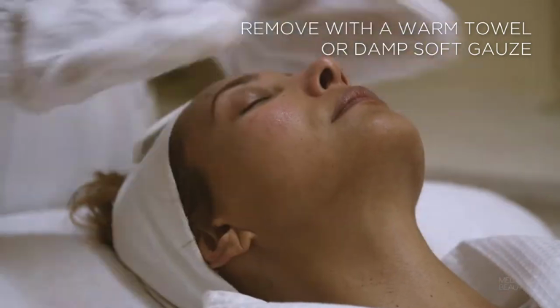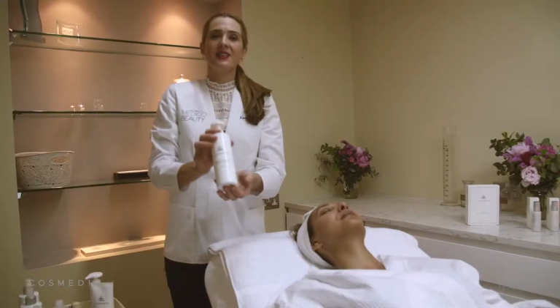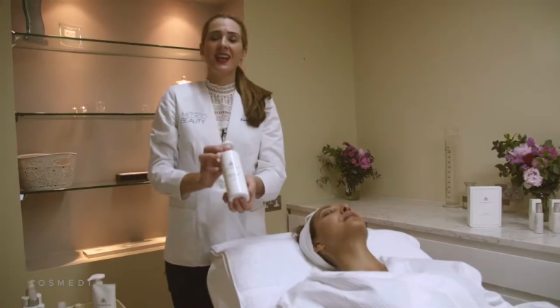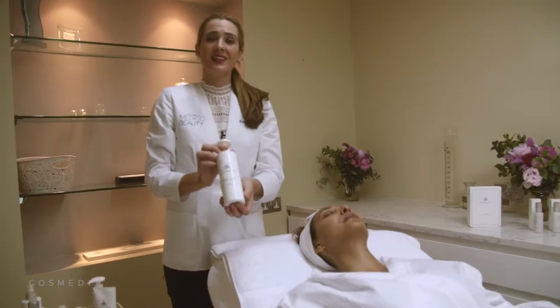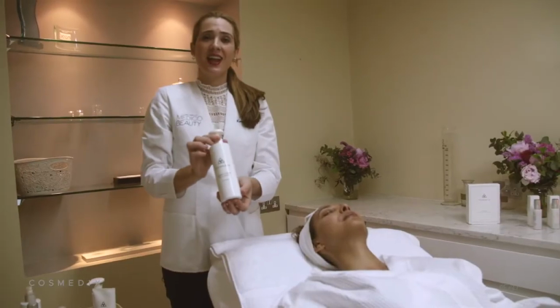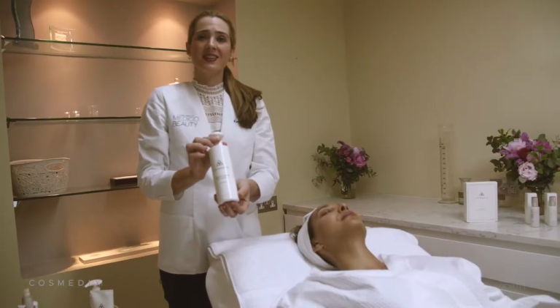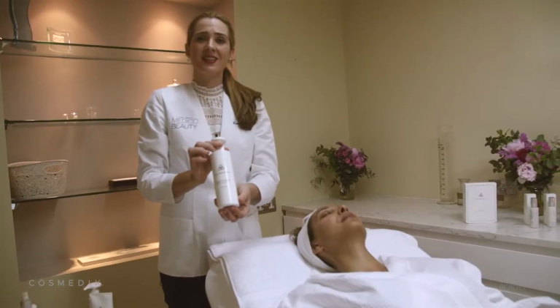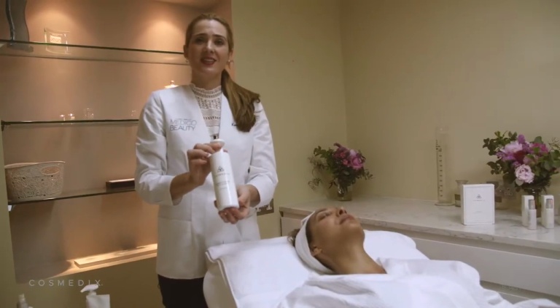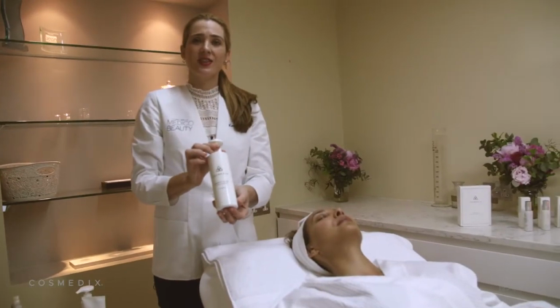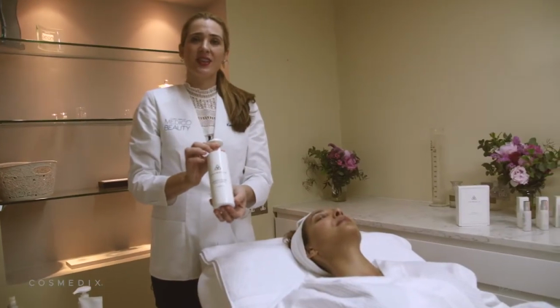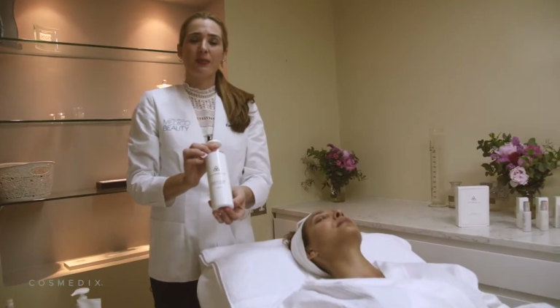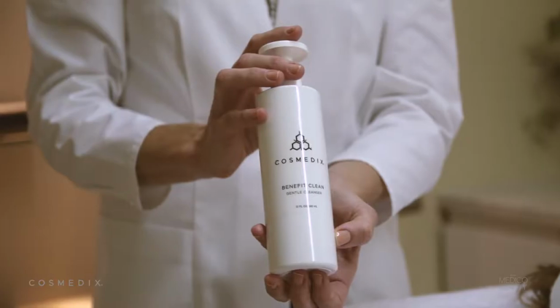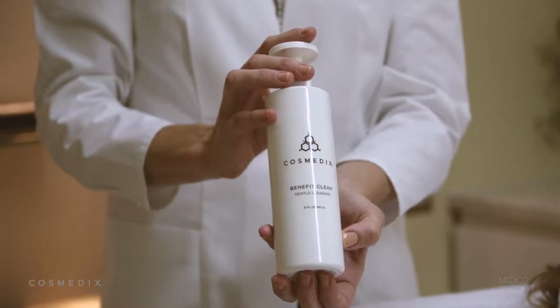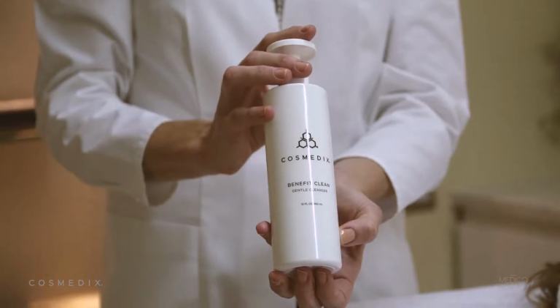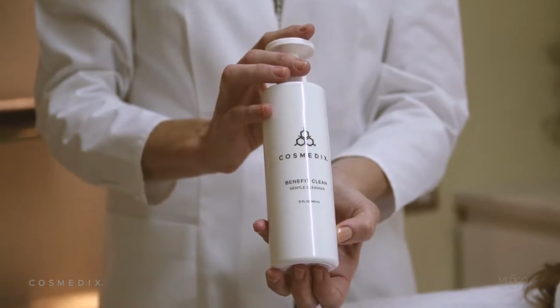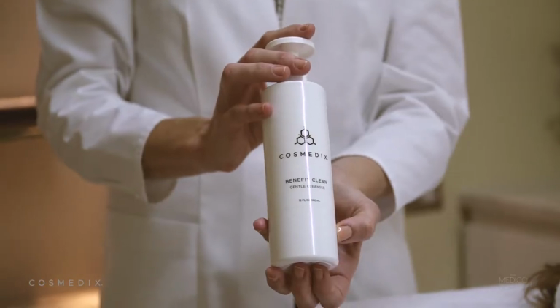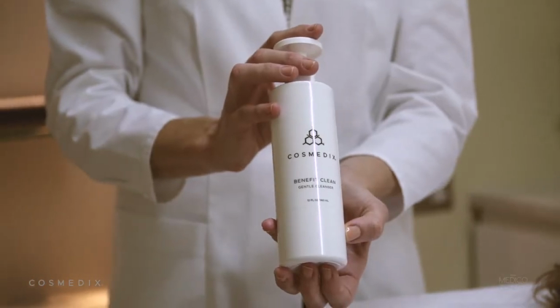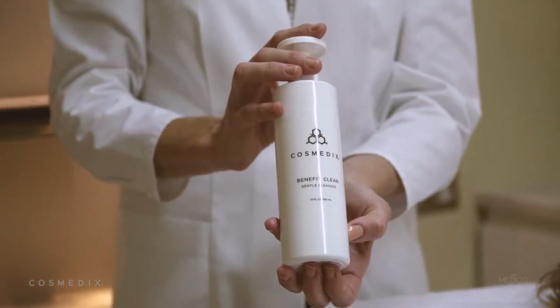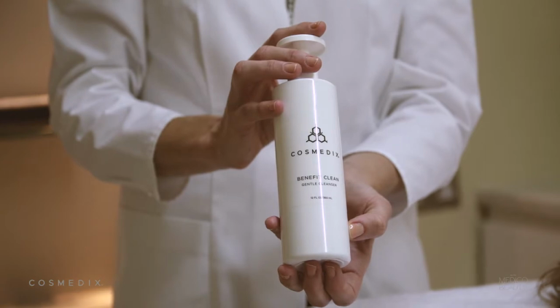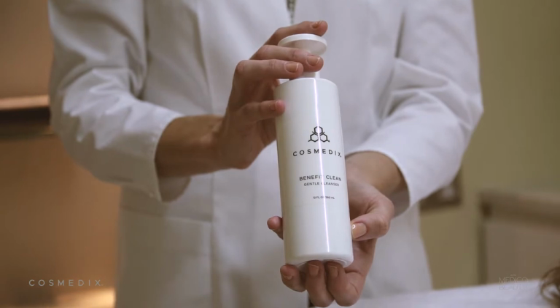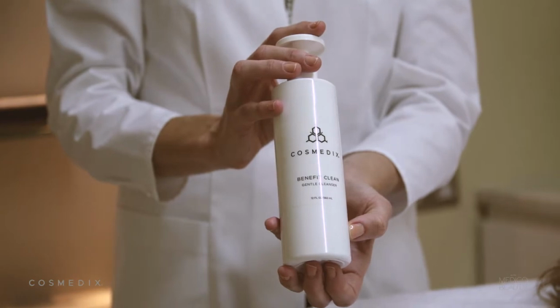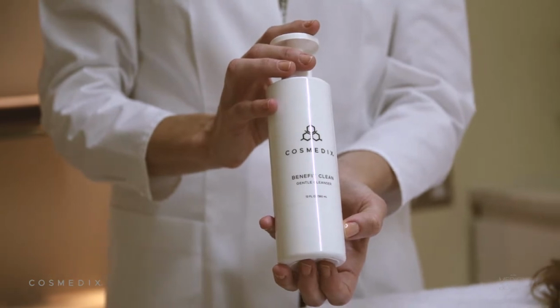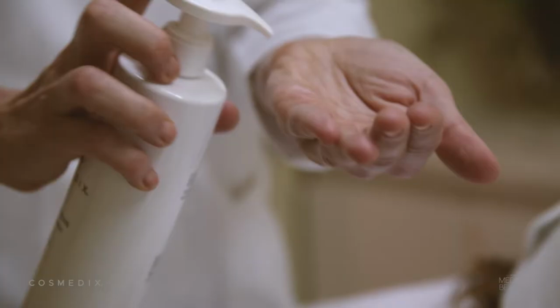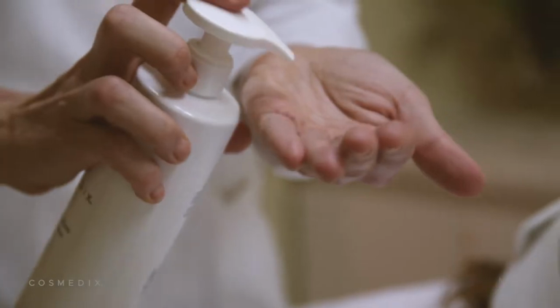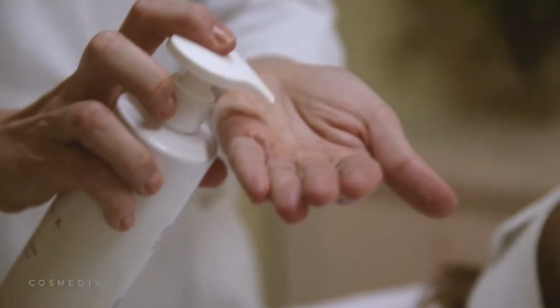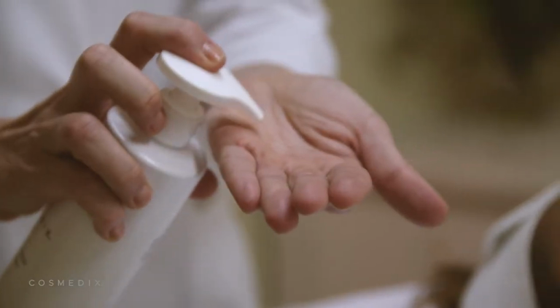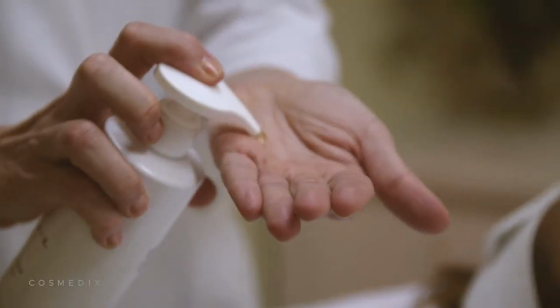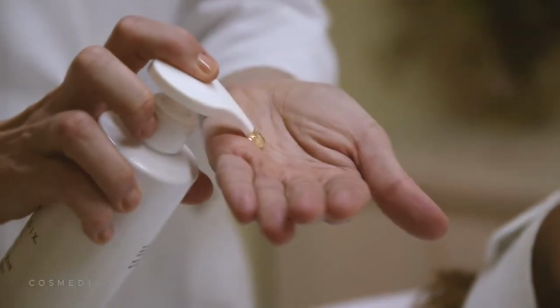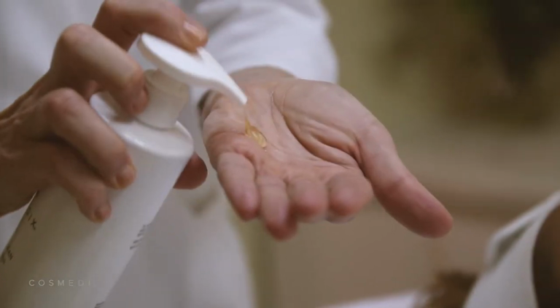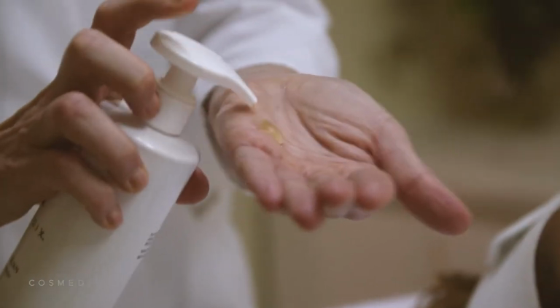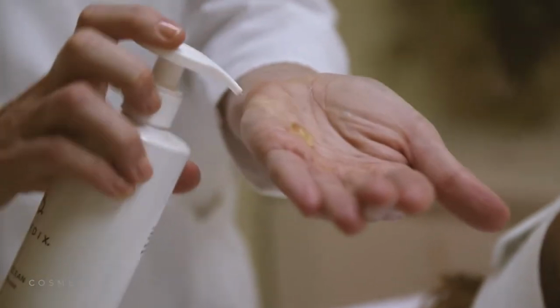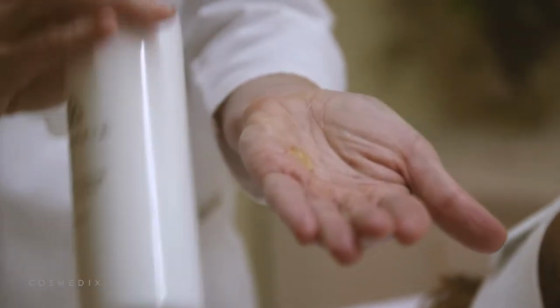The second cleanse is using Benefit Clean, a gentle cleanser that contains a small amount of lactic acid.